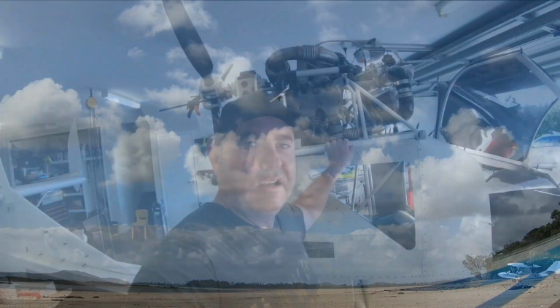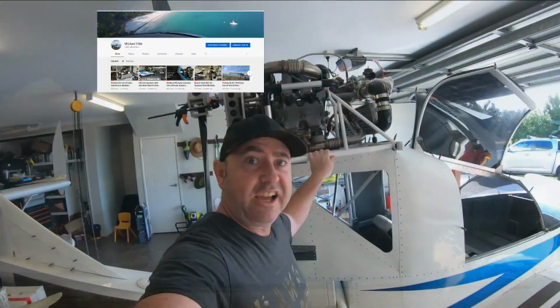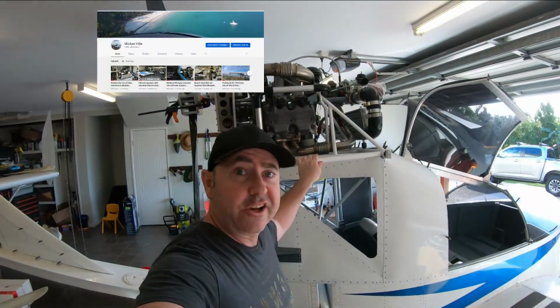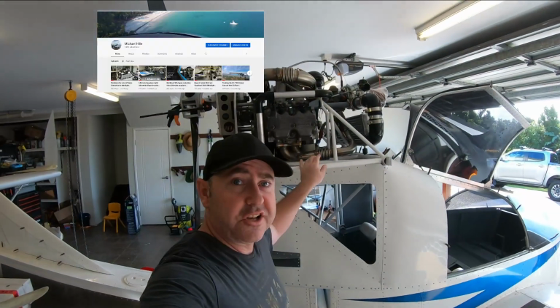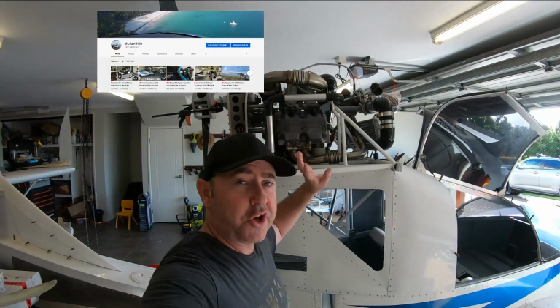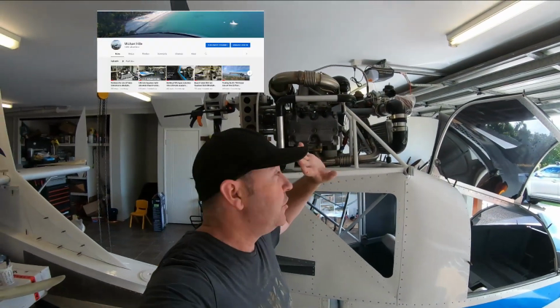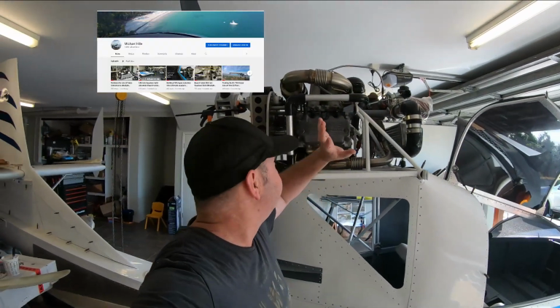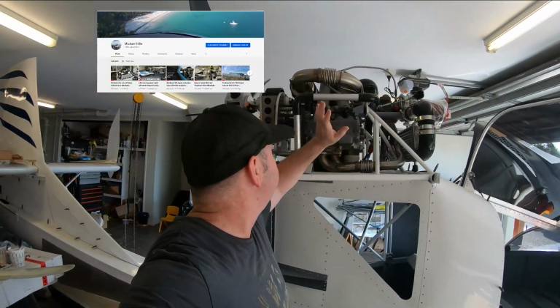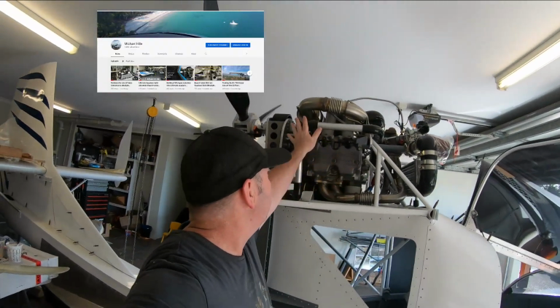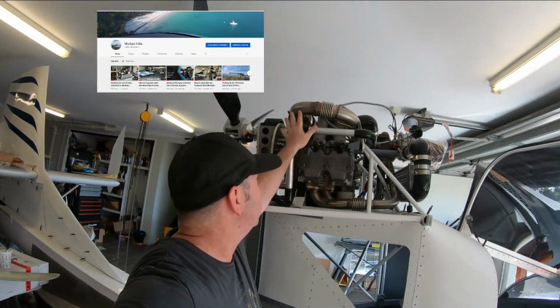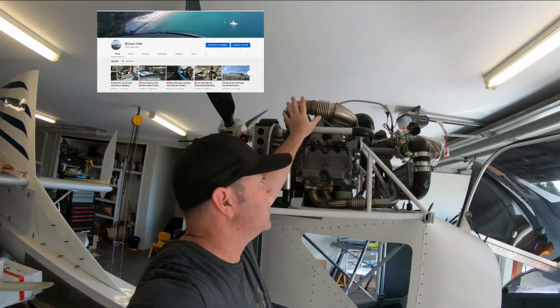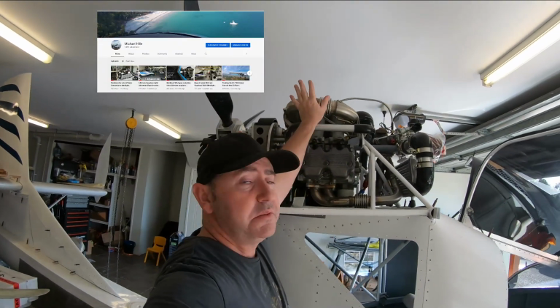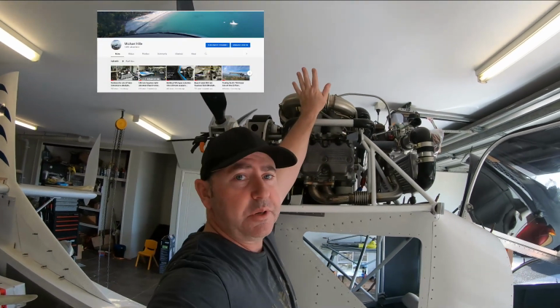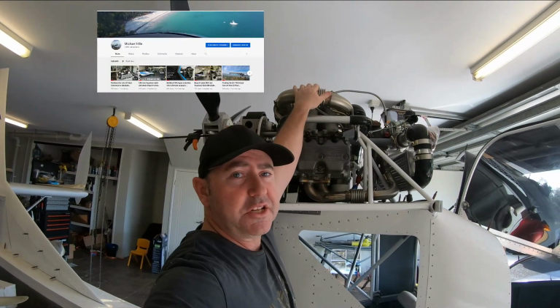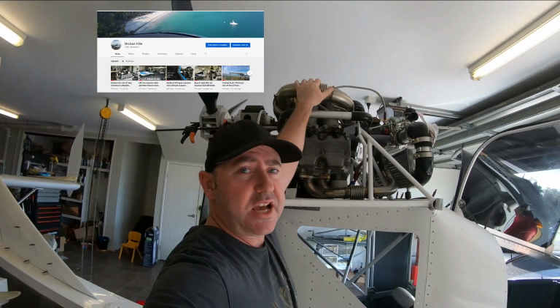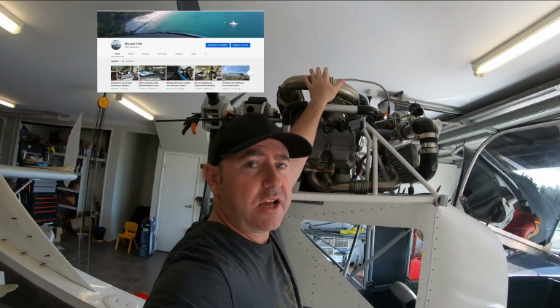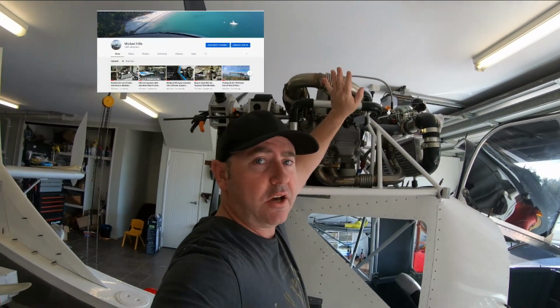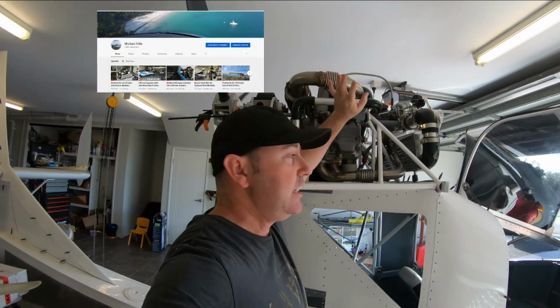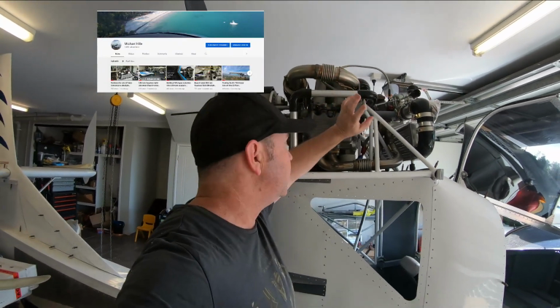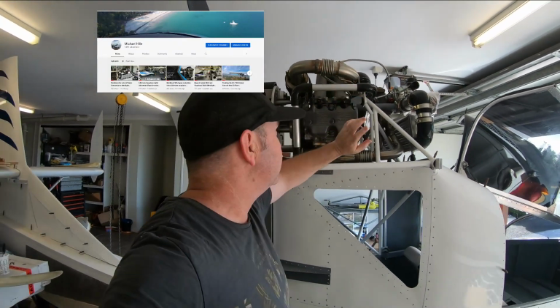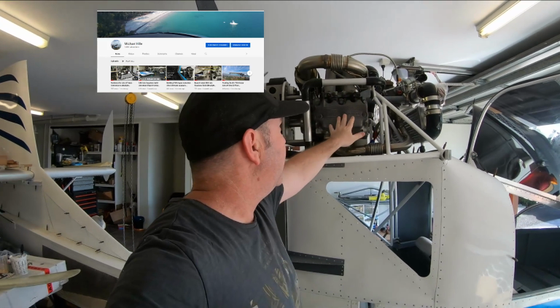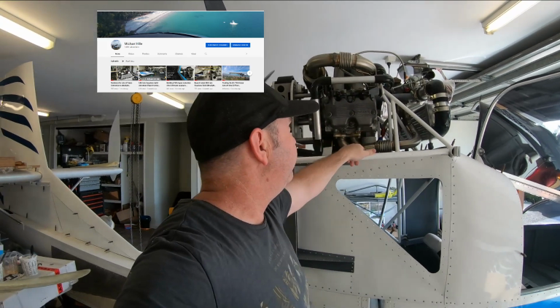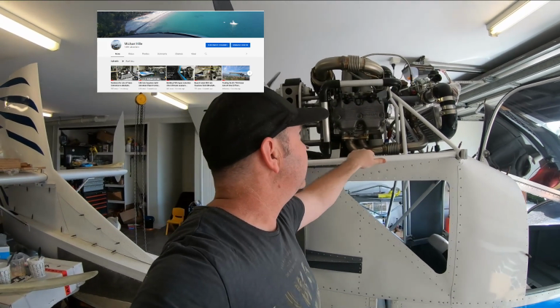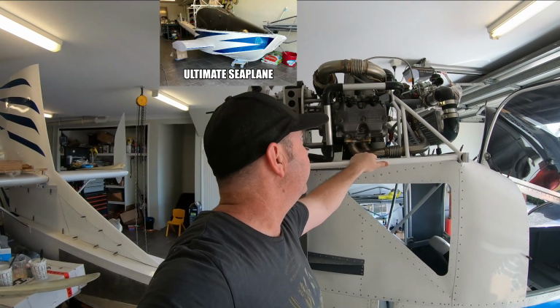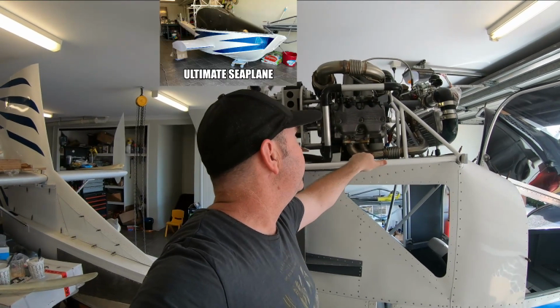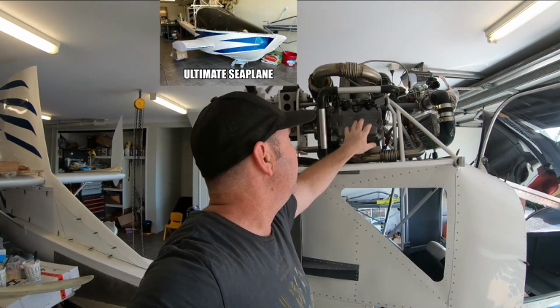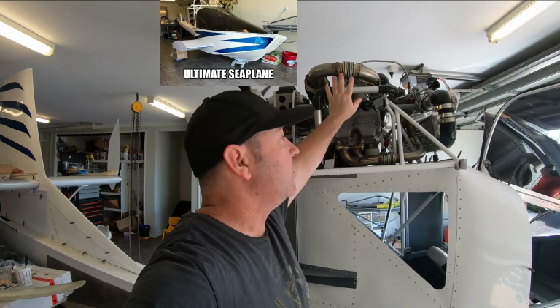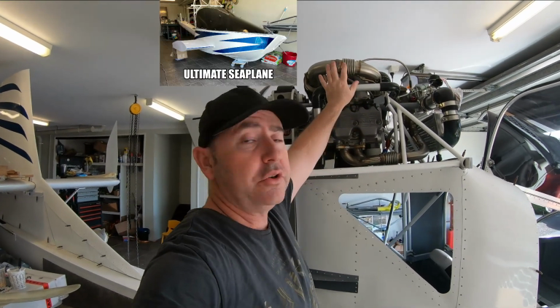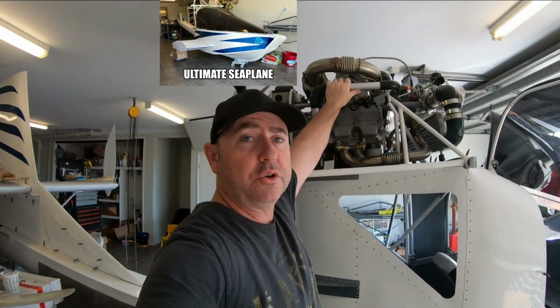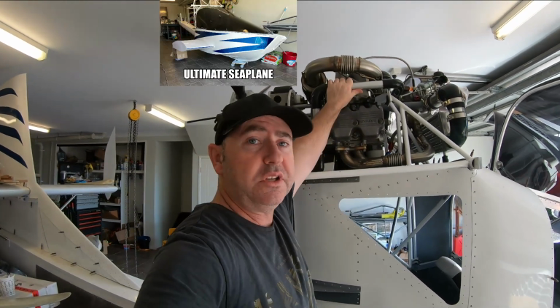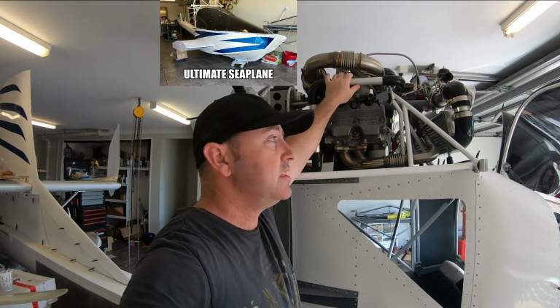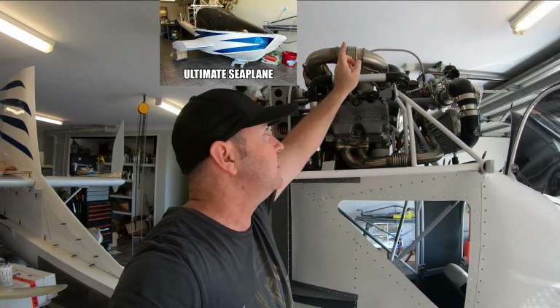Okay guys, so the exhaust is pretty much done. I need to just fix up a few things on the cooling system.